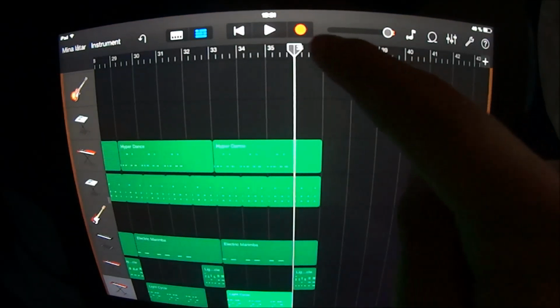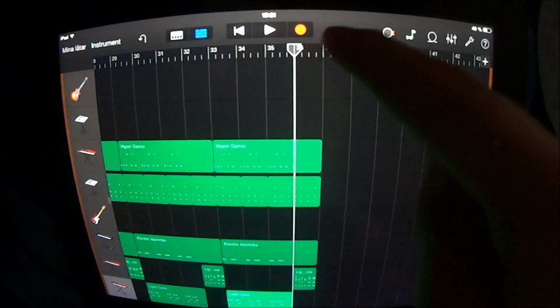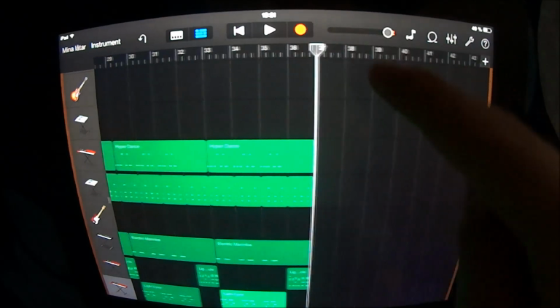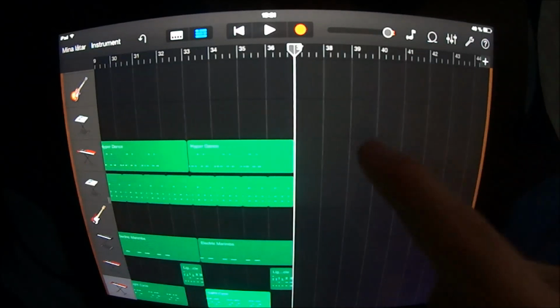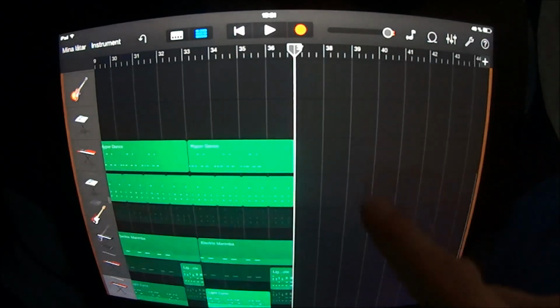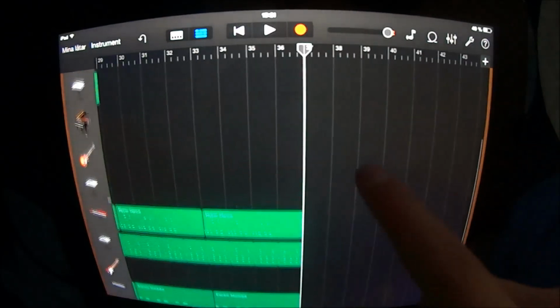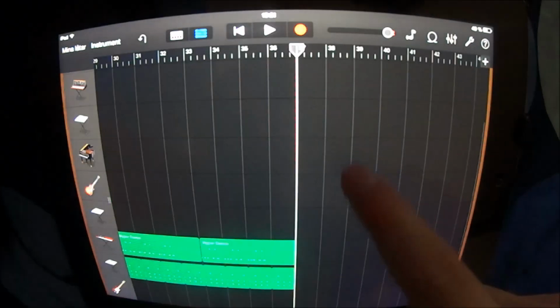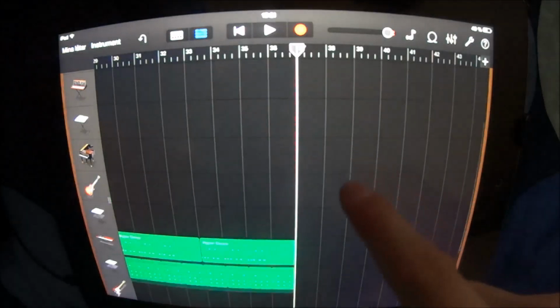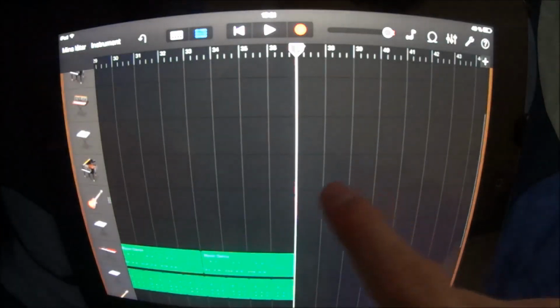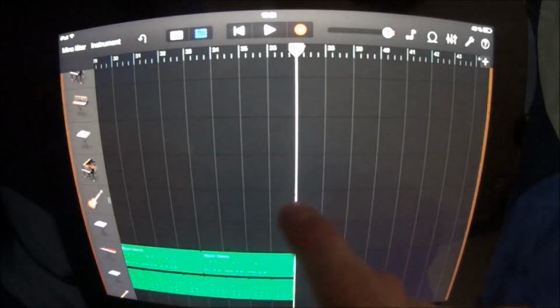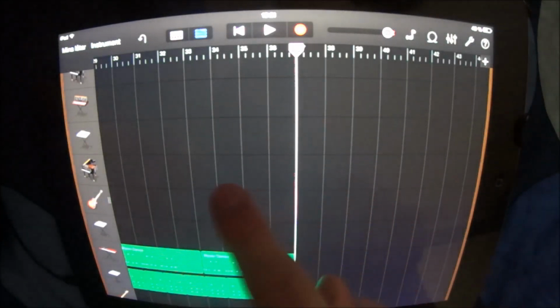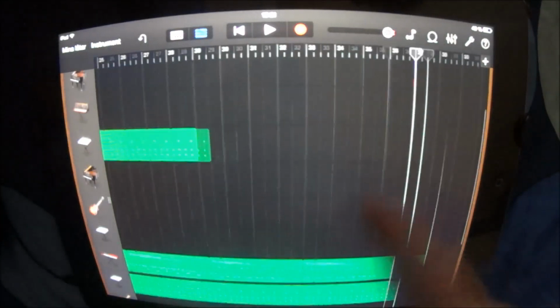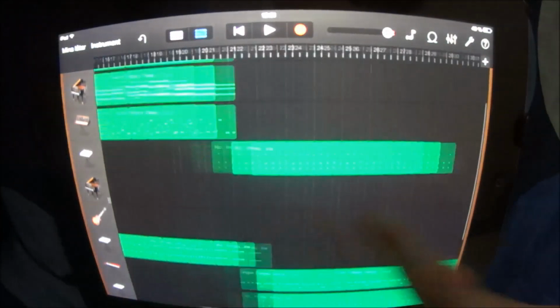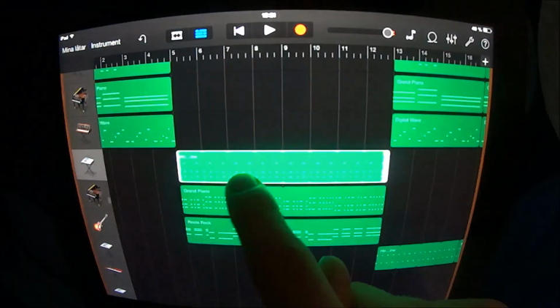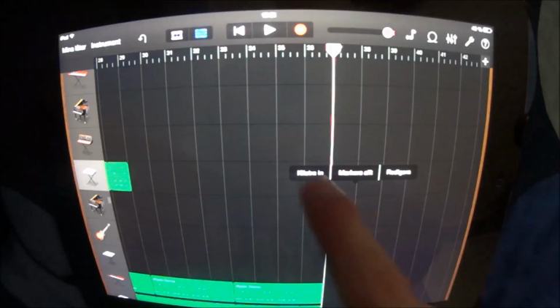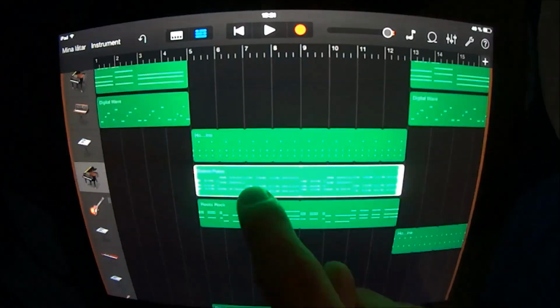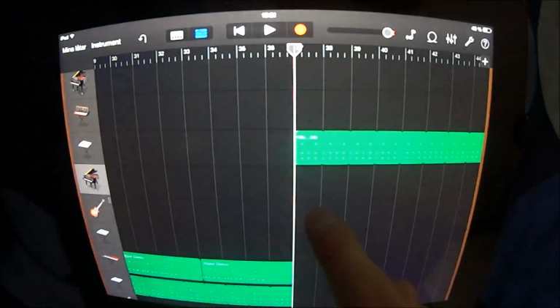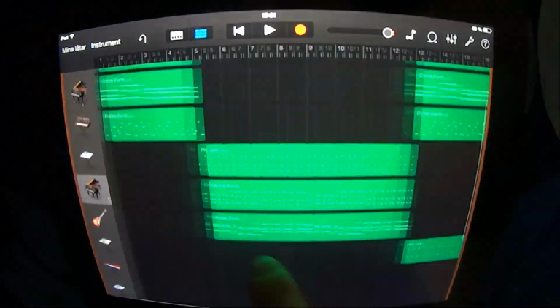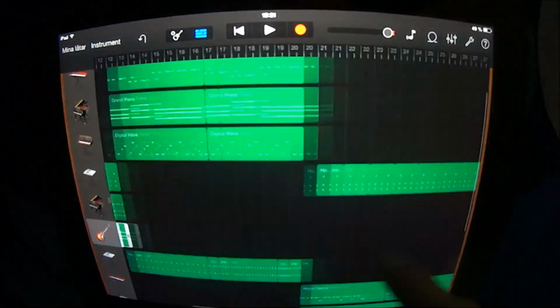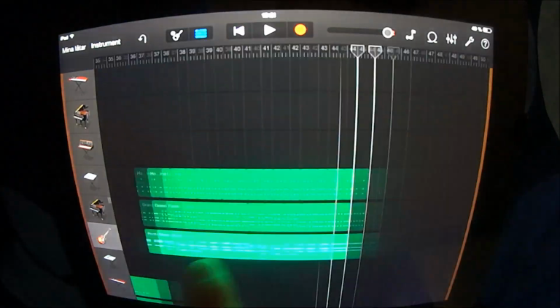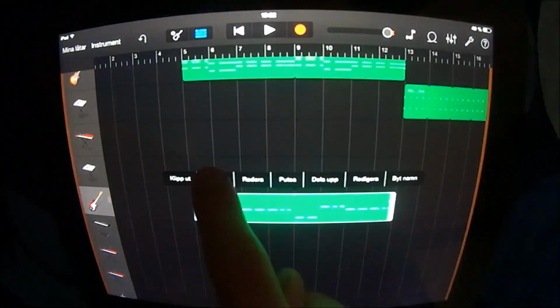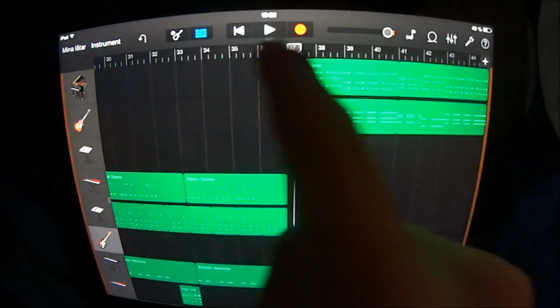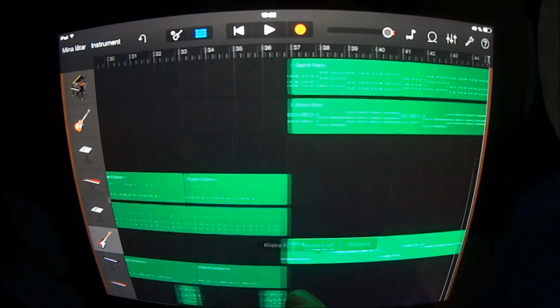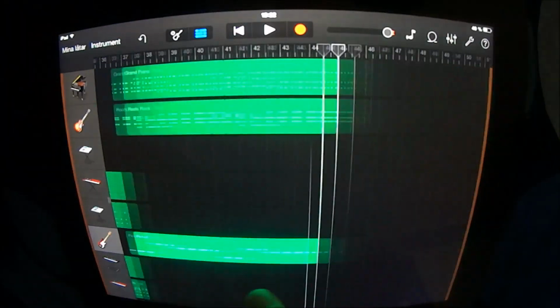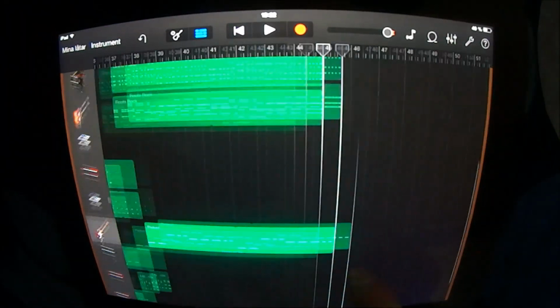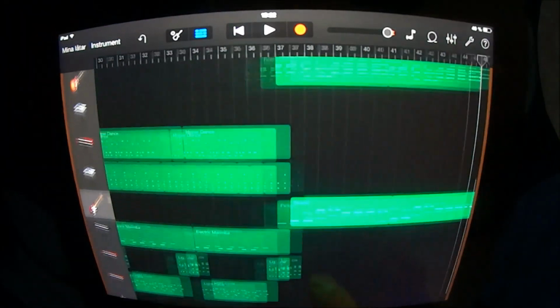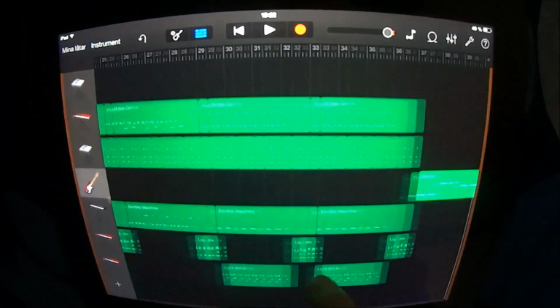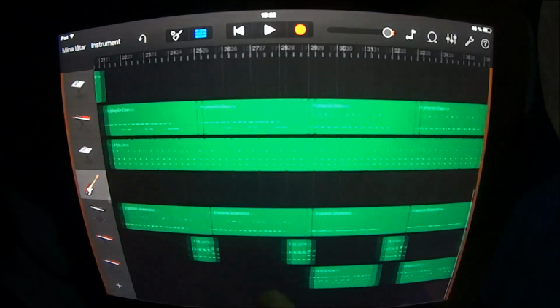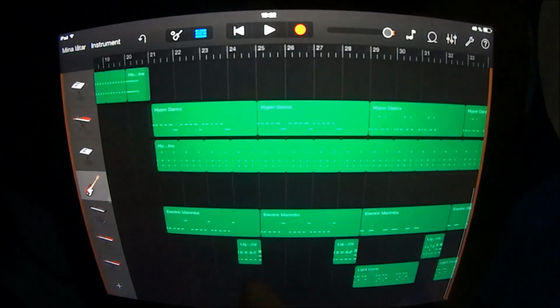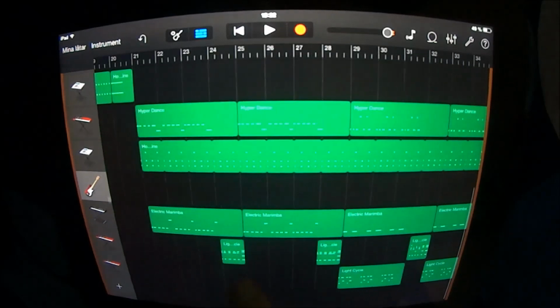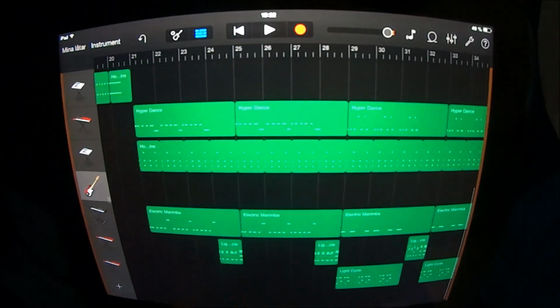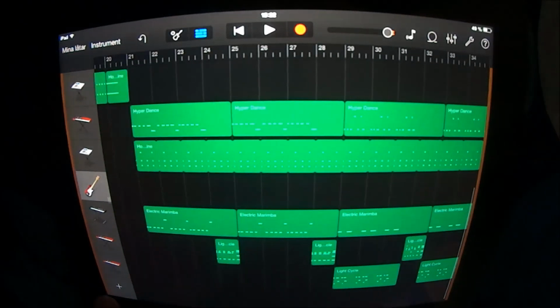At section 37 you just want to copy the verse again. And if you want to, you can add a melody.